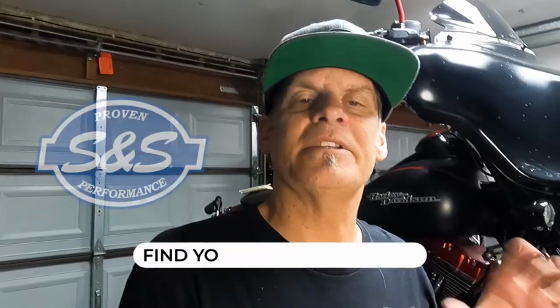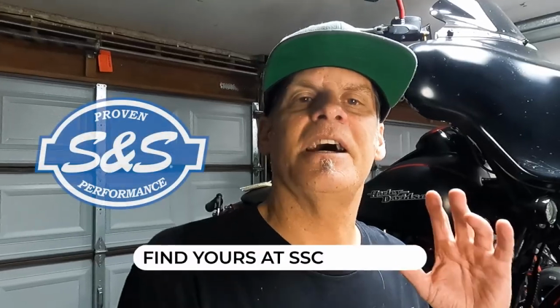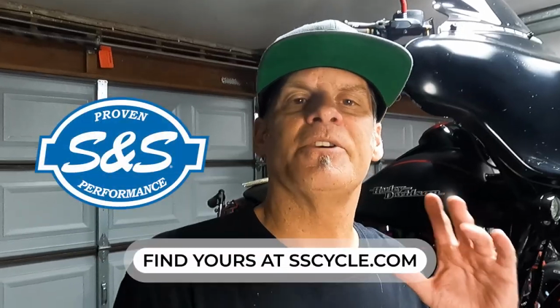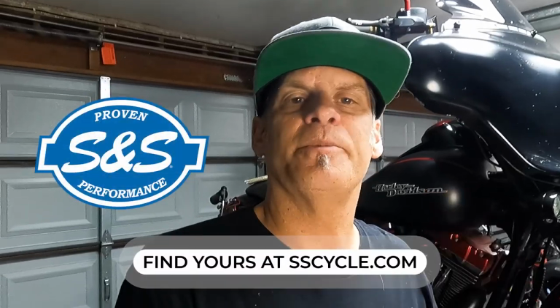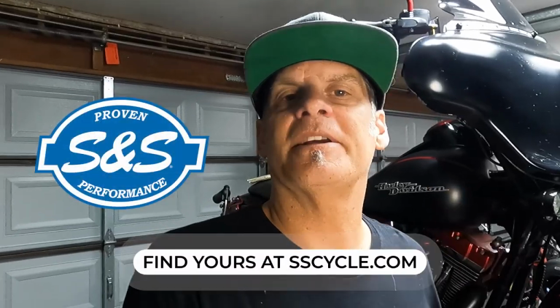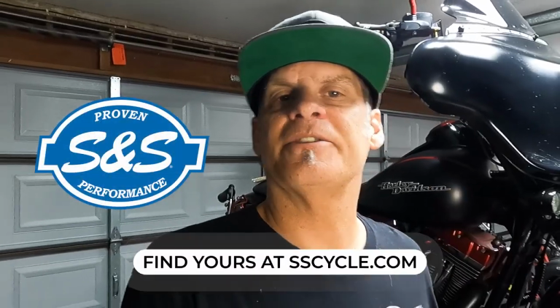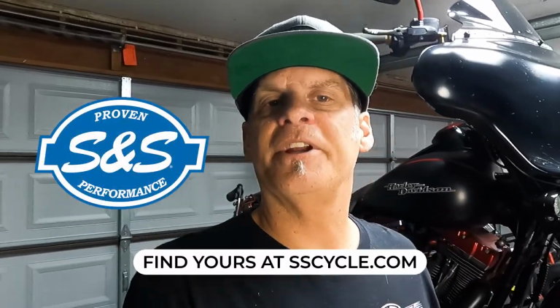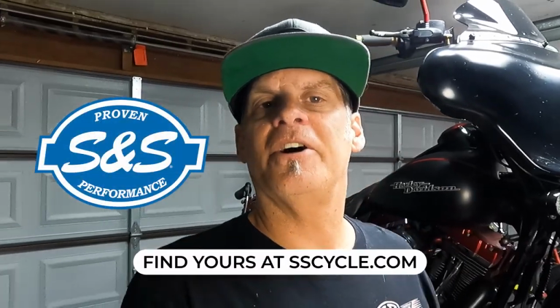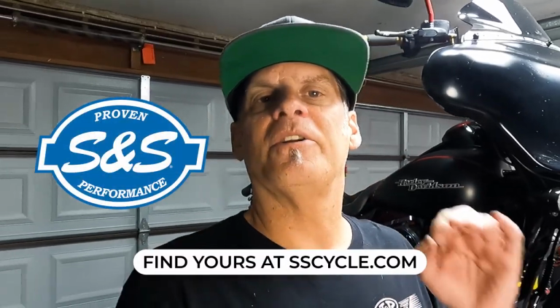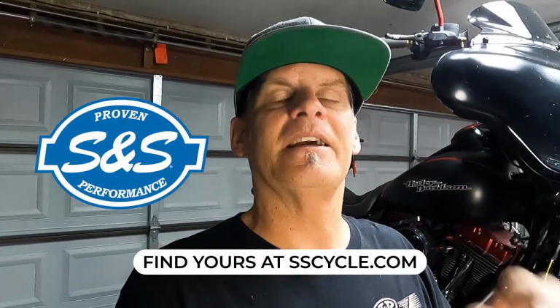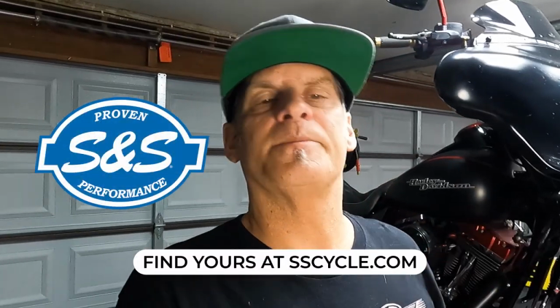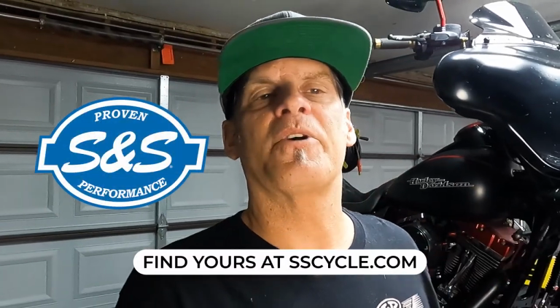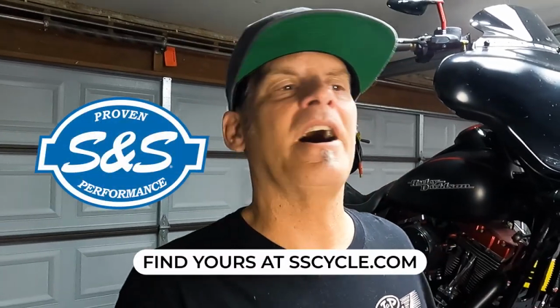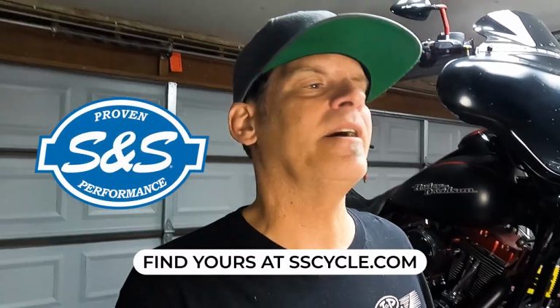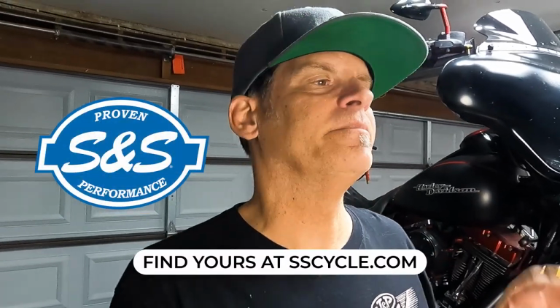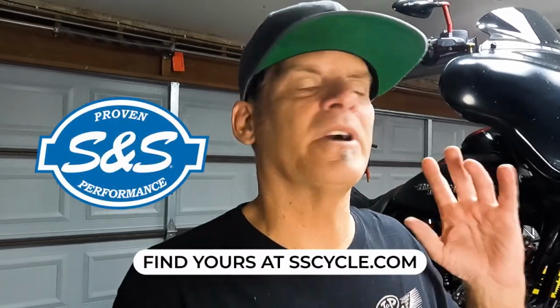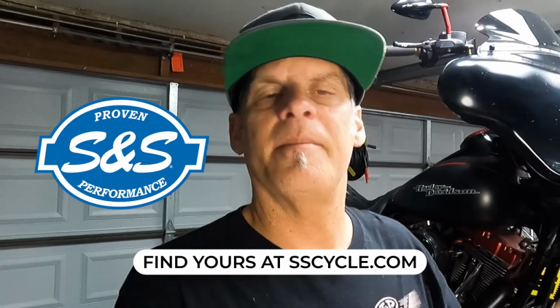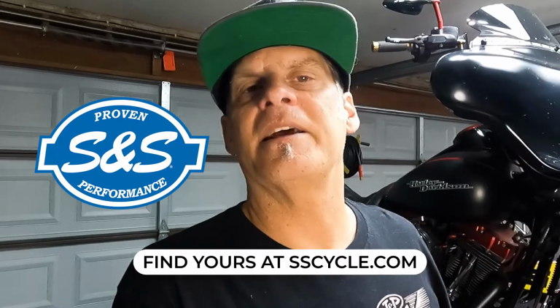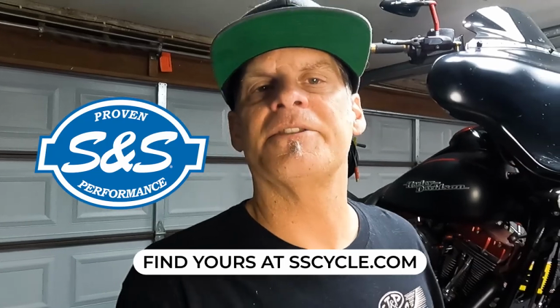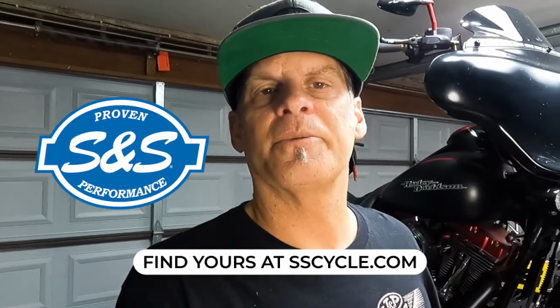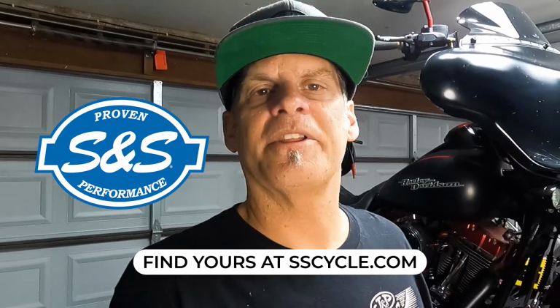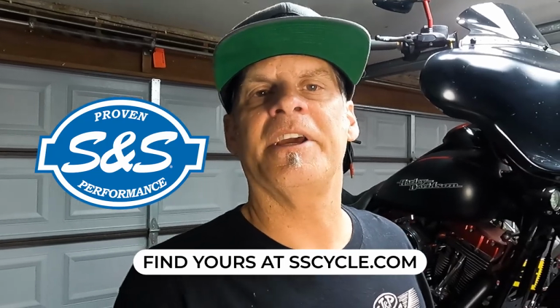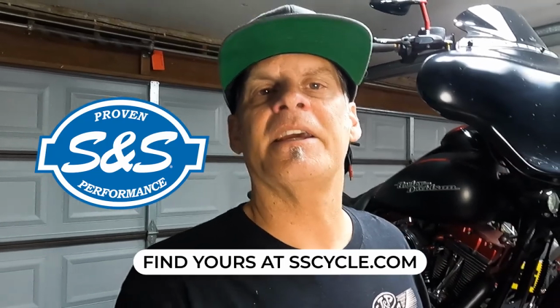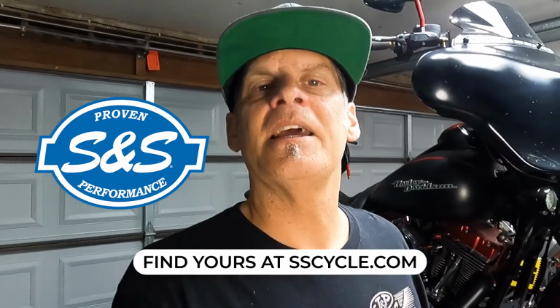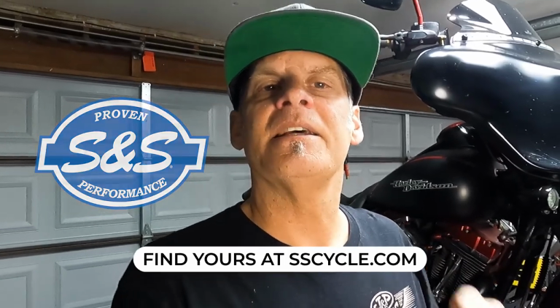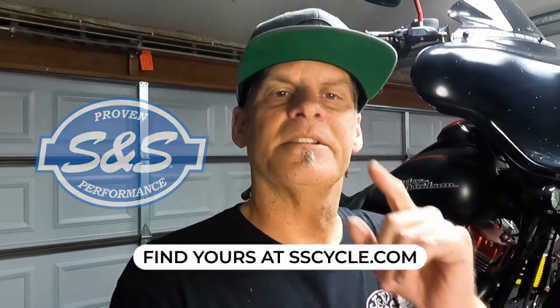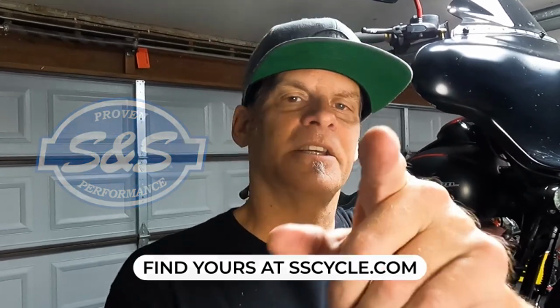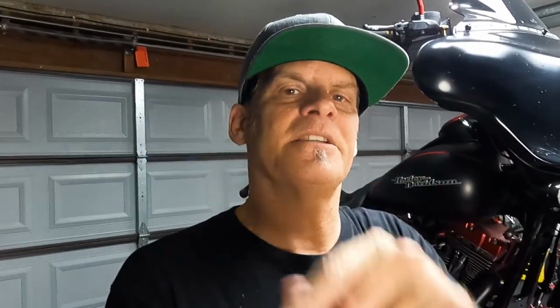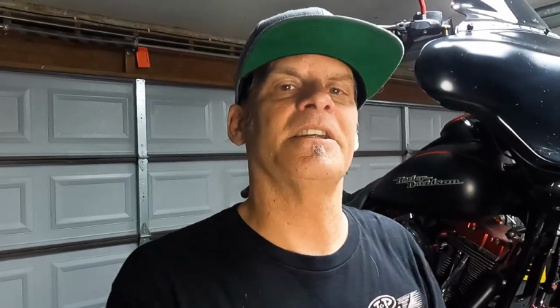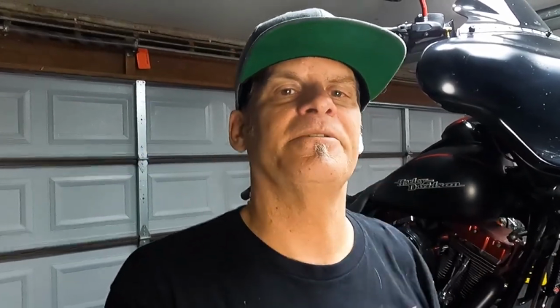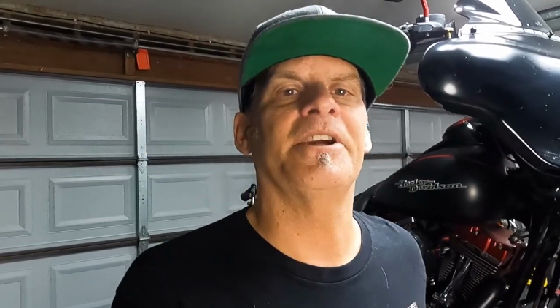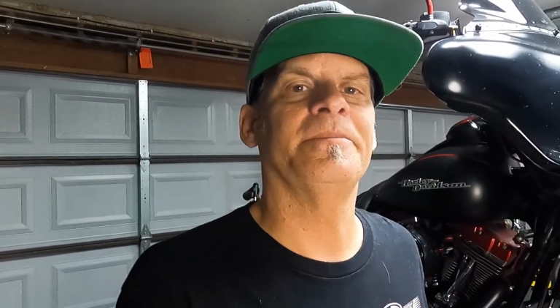Anyways guys, hope you liked this video. Like, subscribe, comment — let's hear what you think. See you guys in the next video.